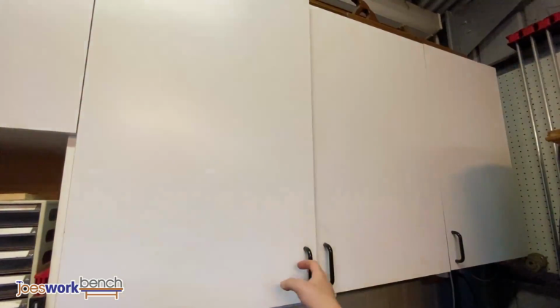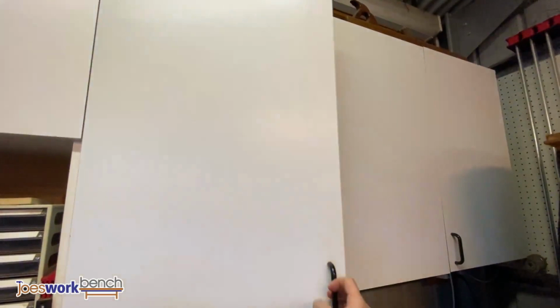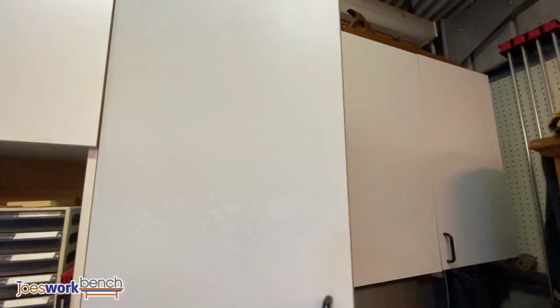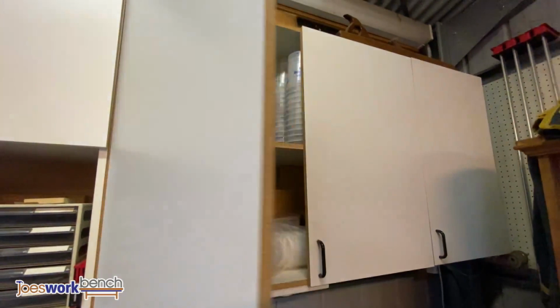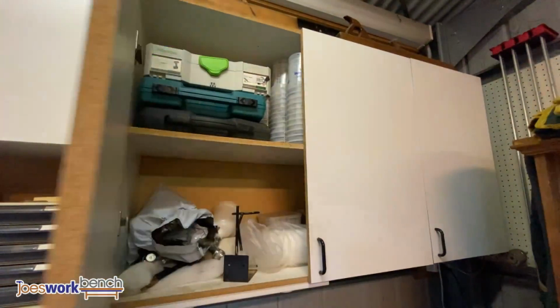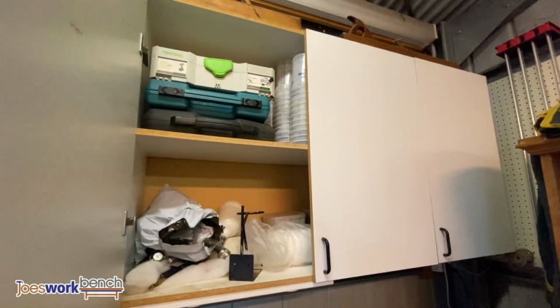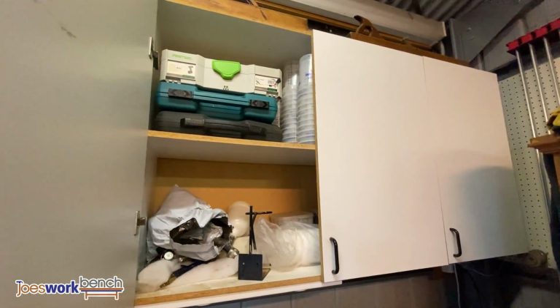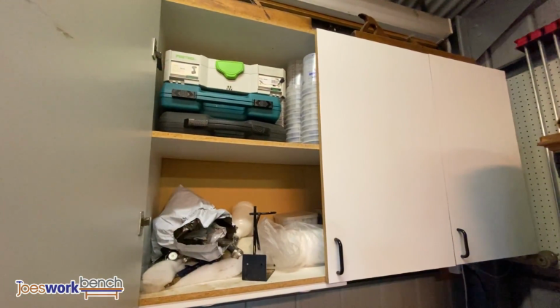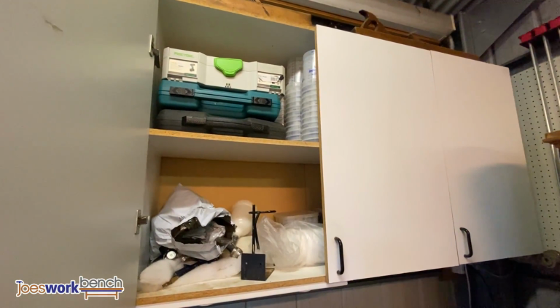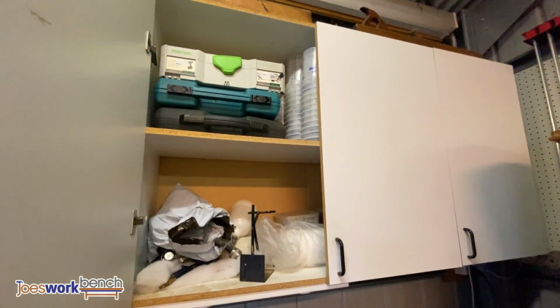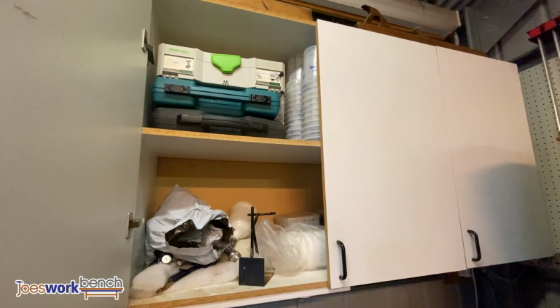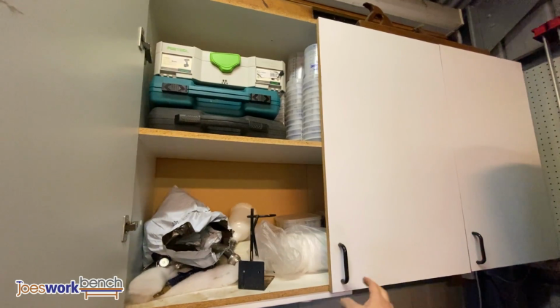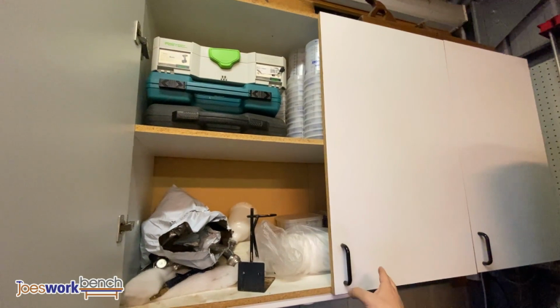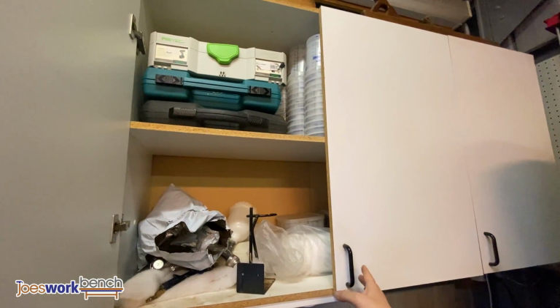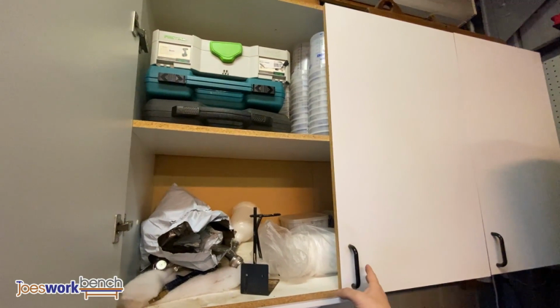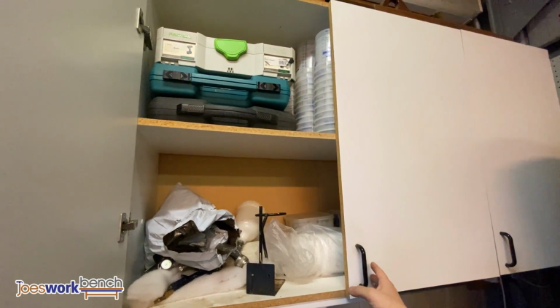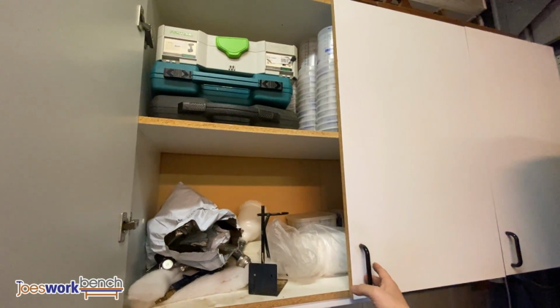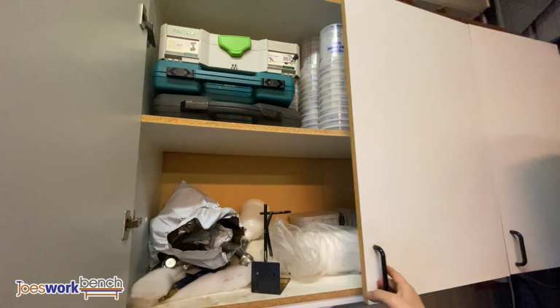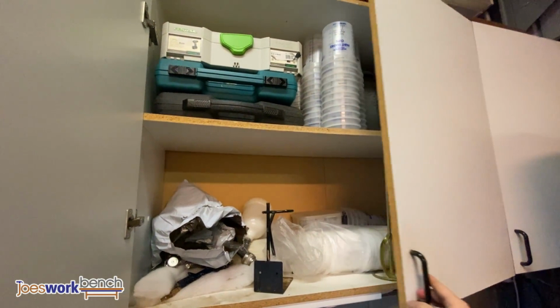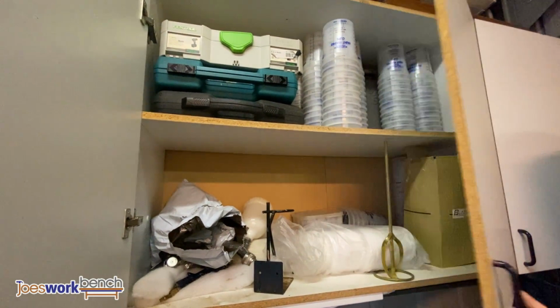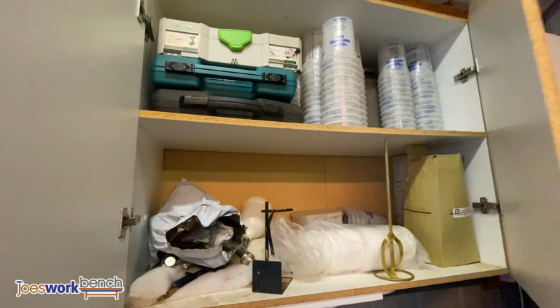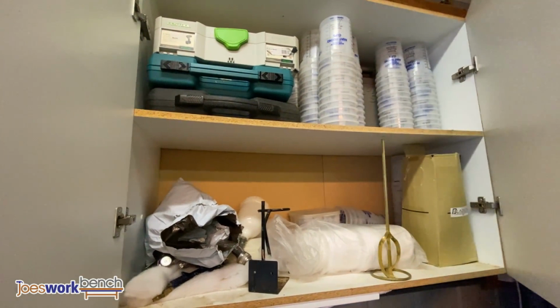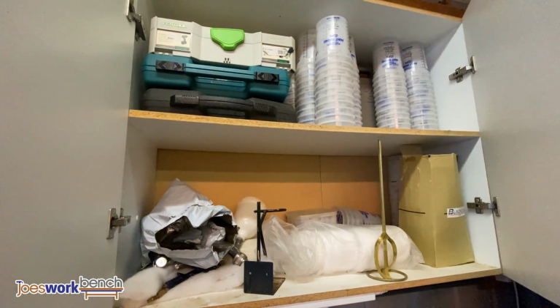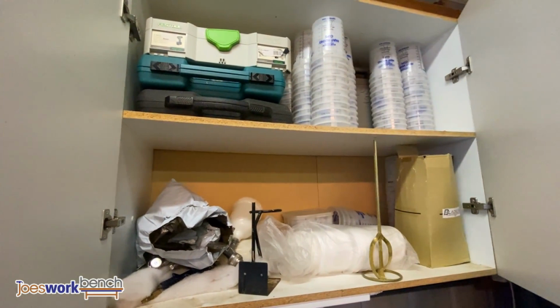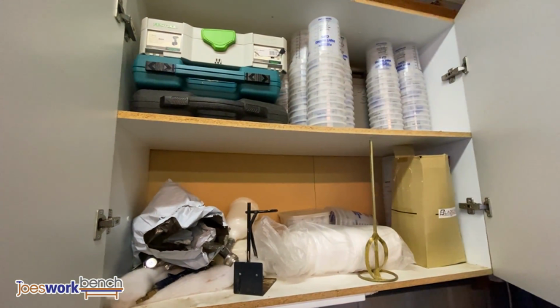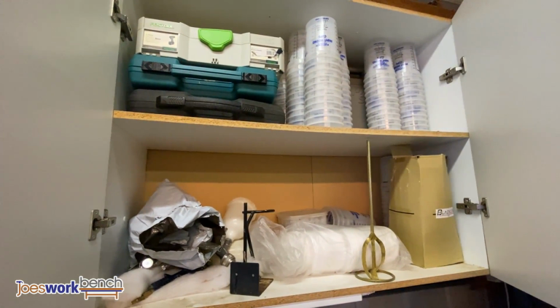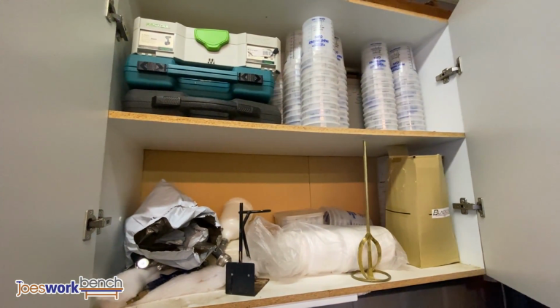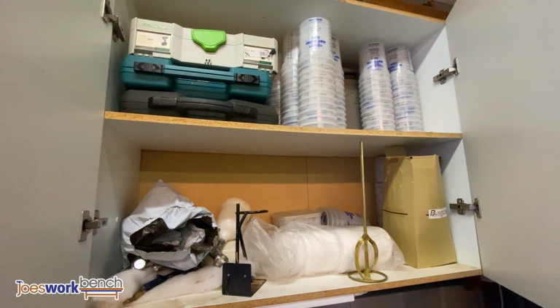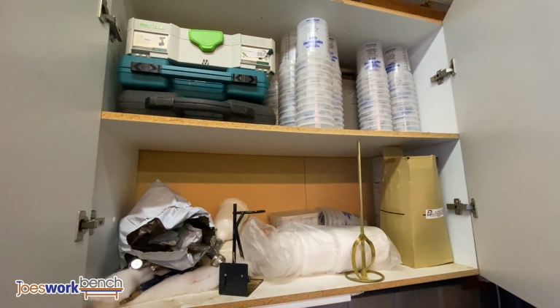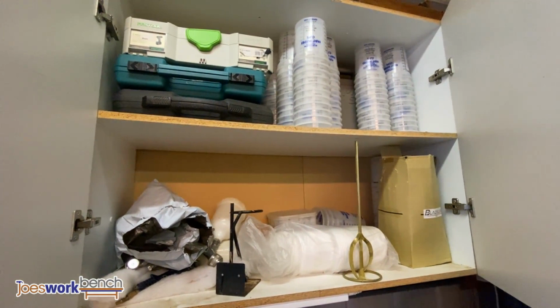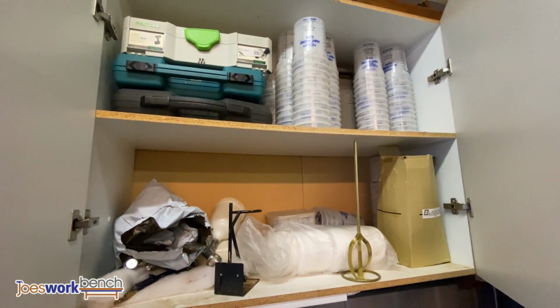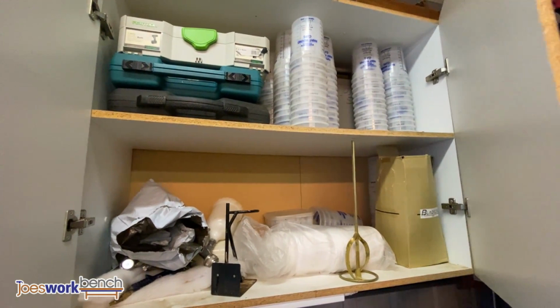The second cupboard is where I keep some of my spray painting gear. There's a jigsaw, a little nail gun, and a drill in there as well.